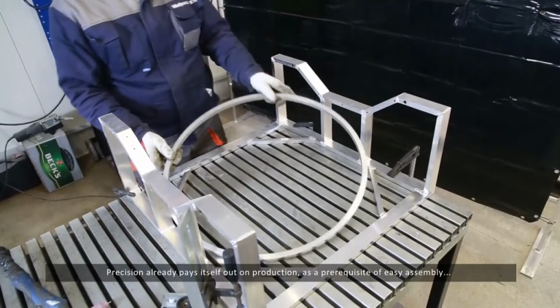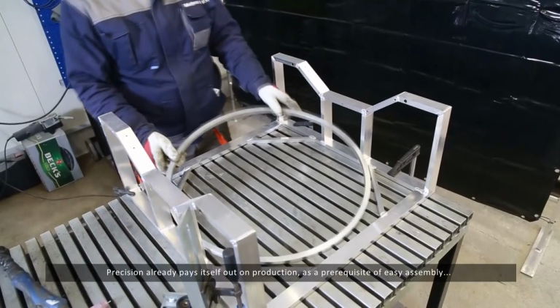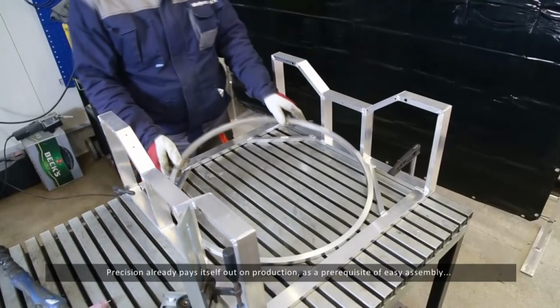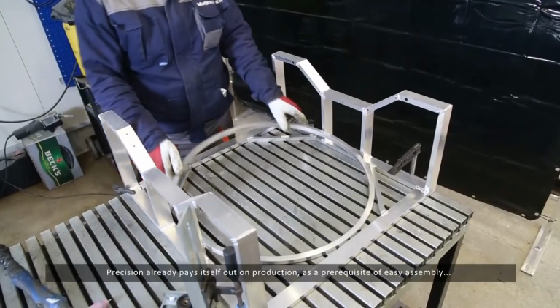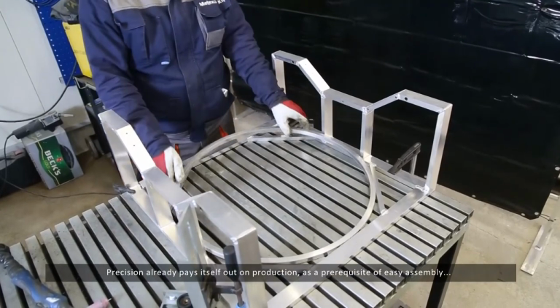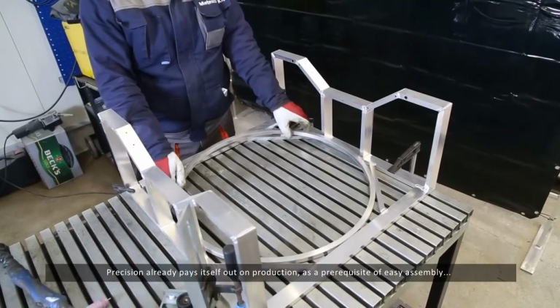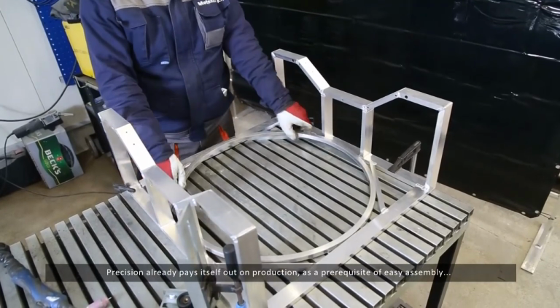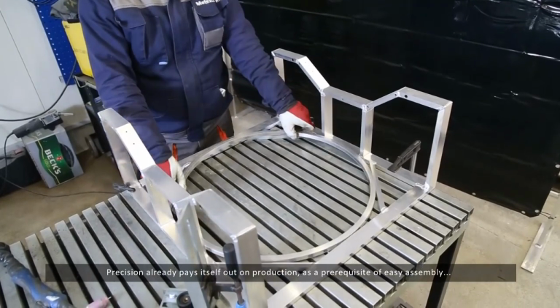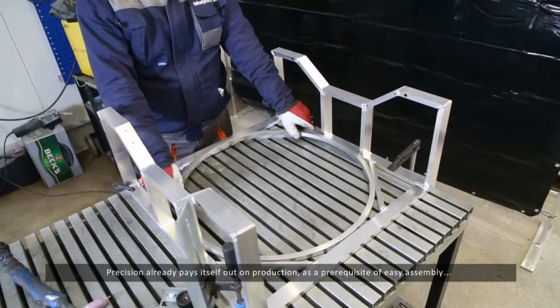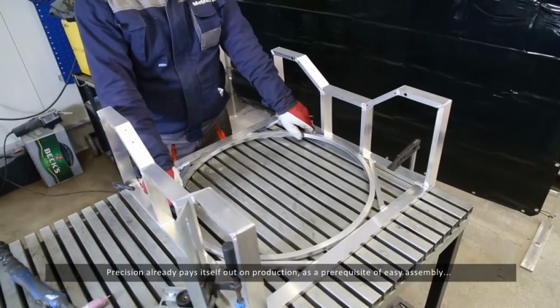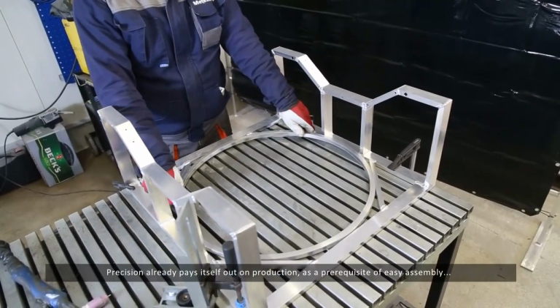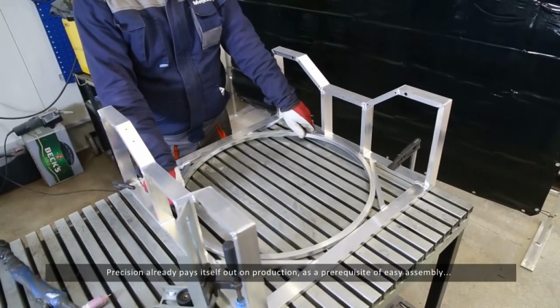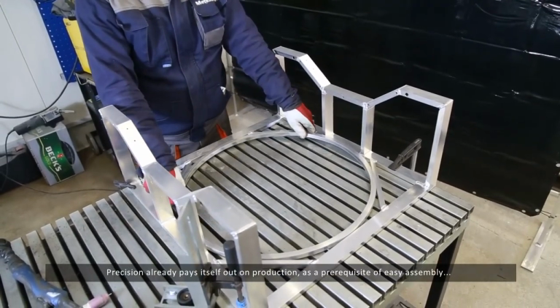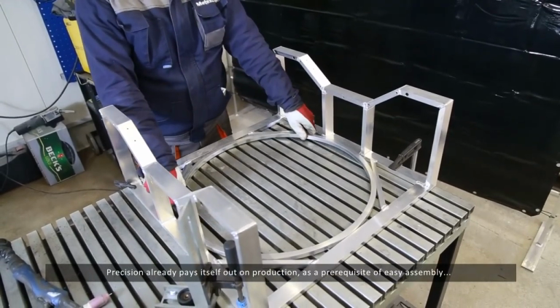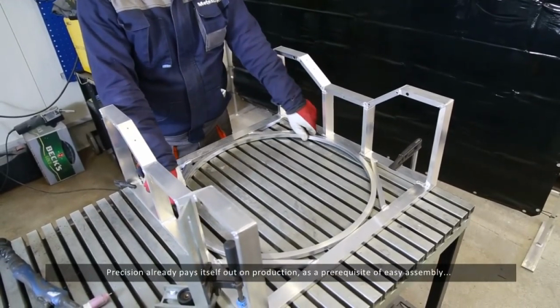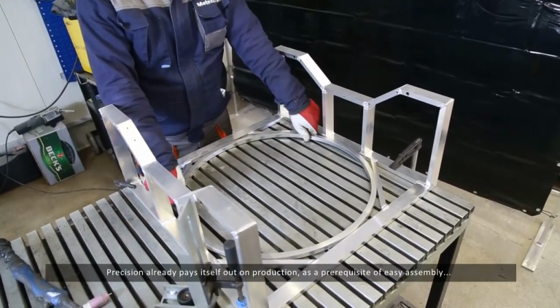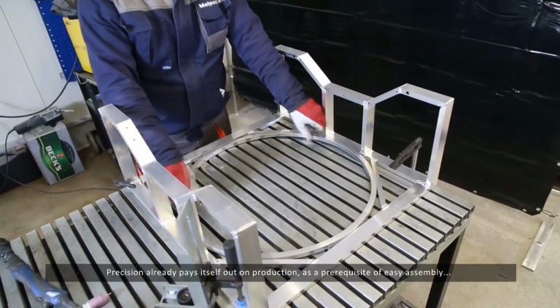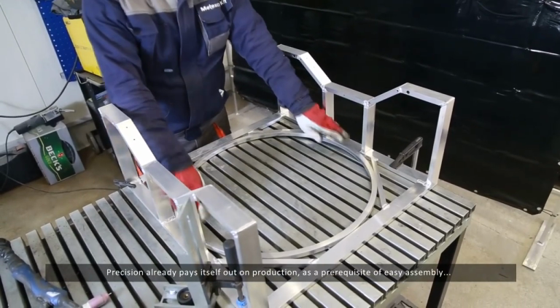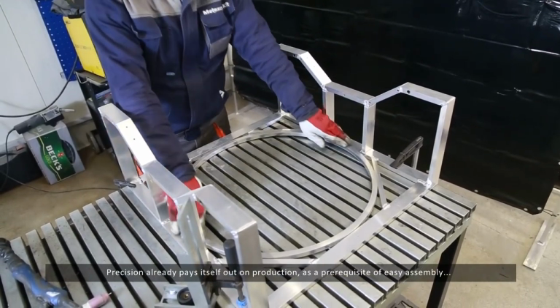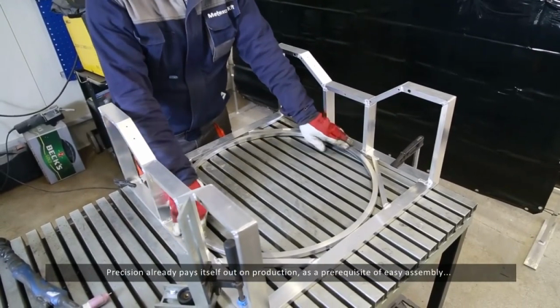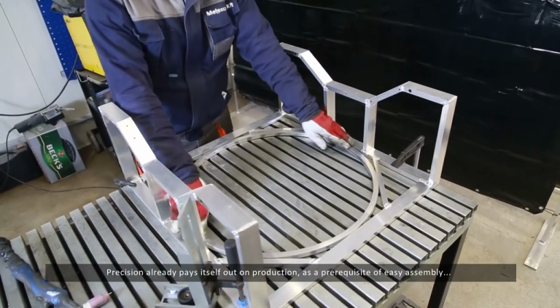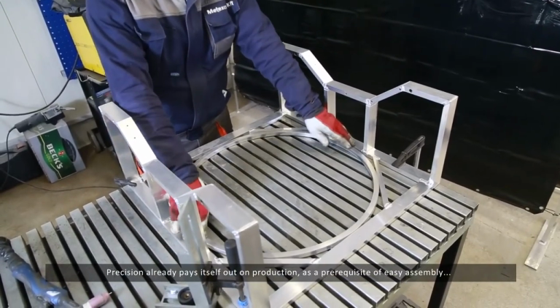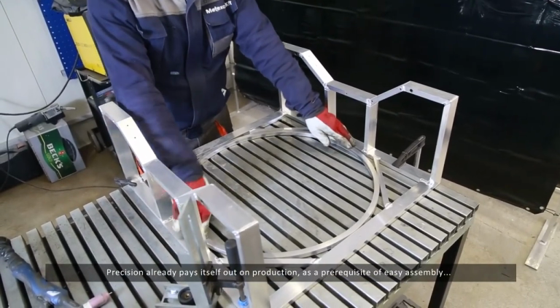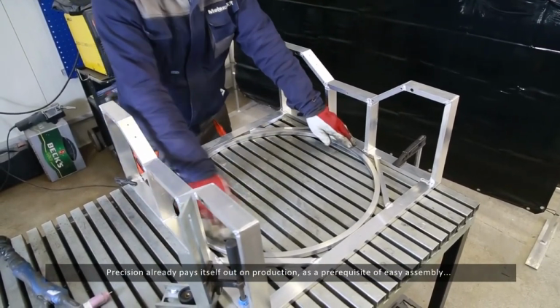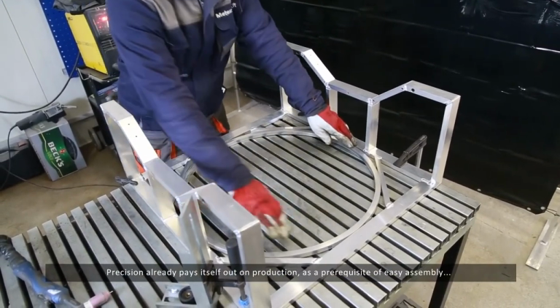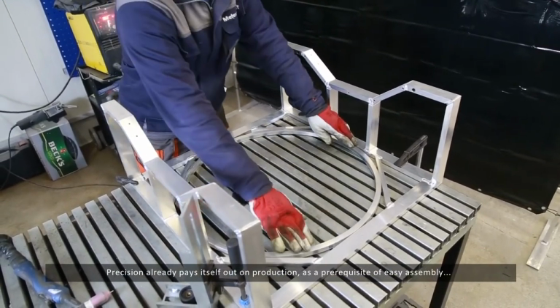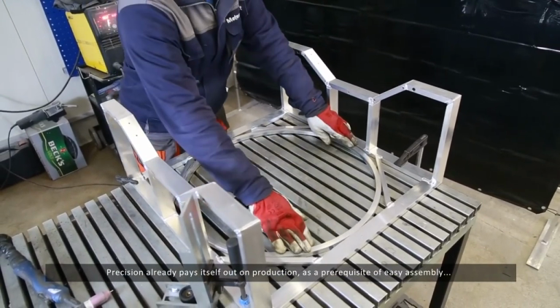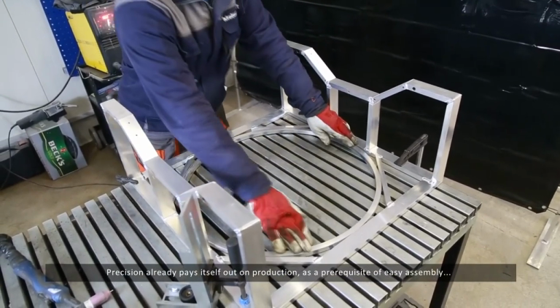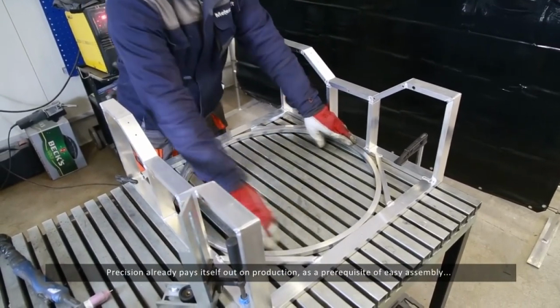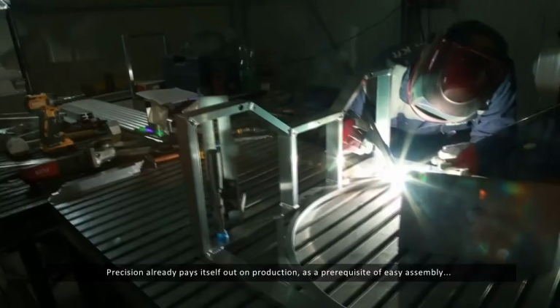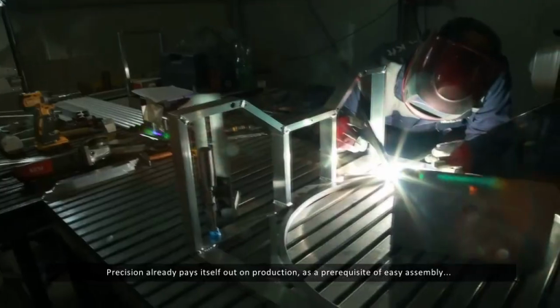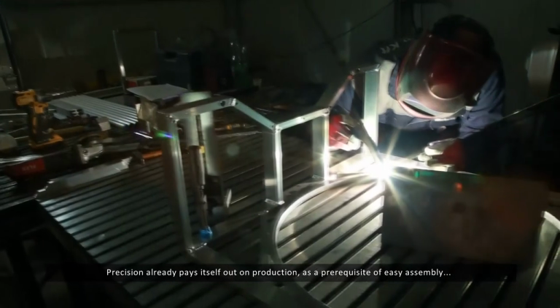Precision already pays itself out in production as a prerequisite of easy assembly.